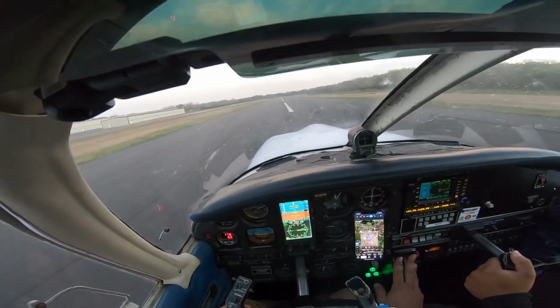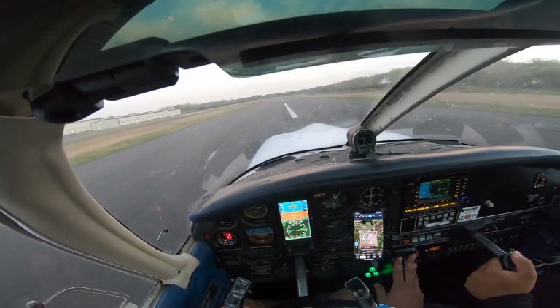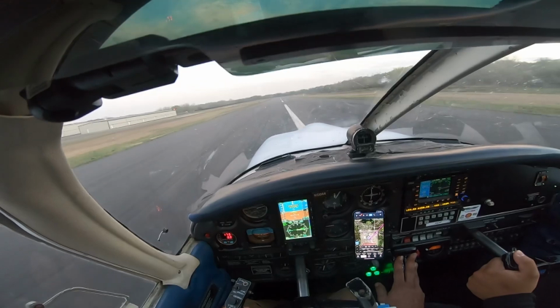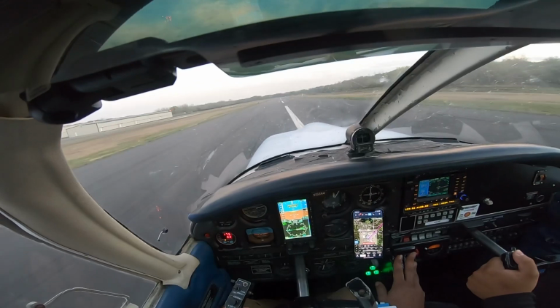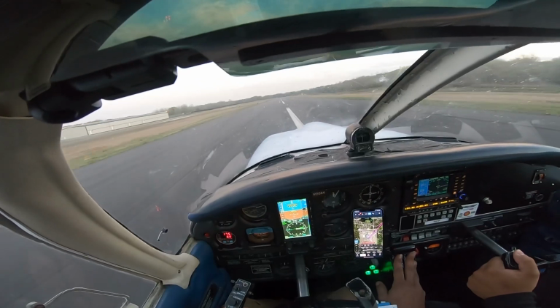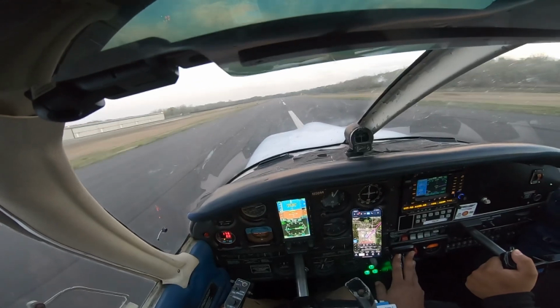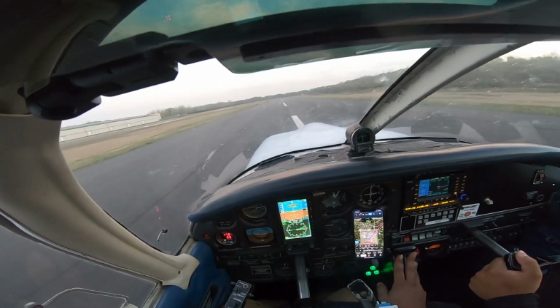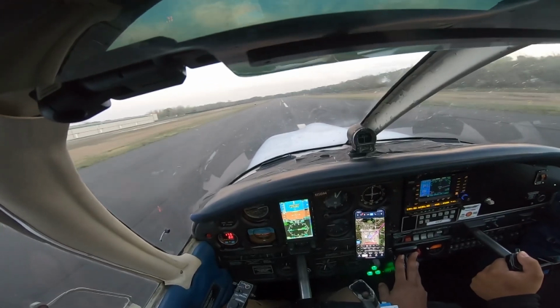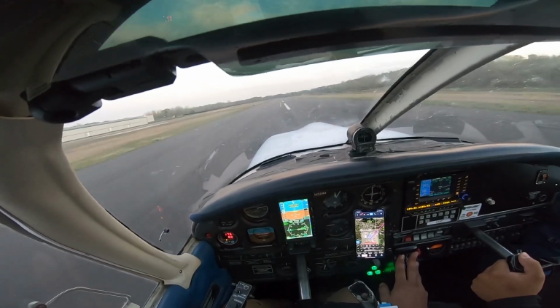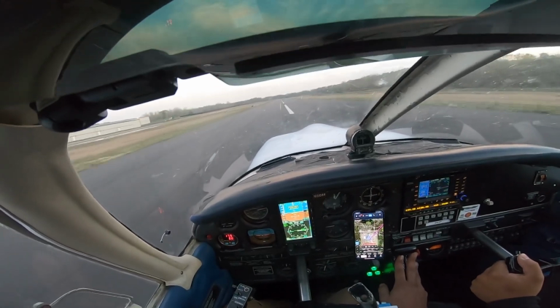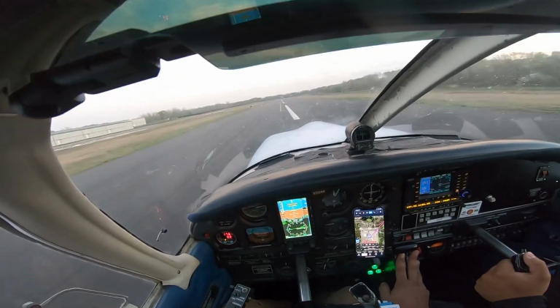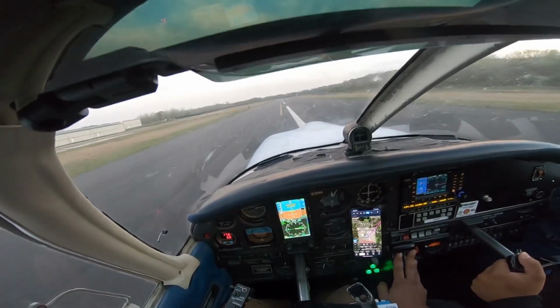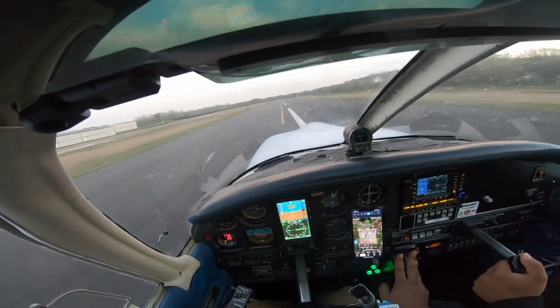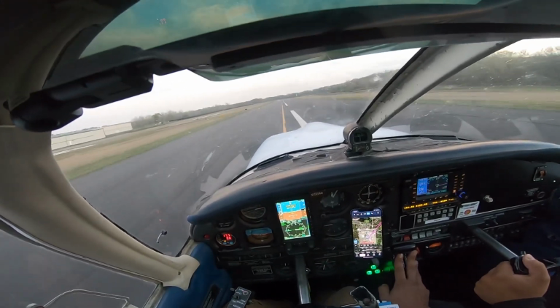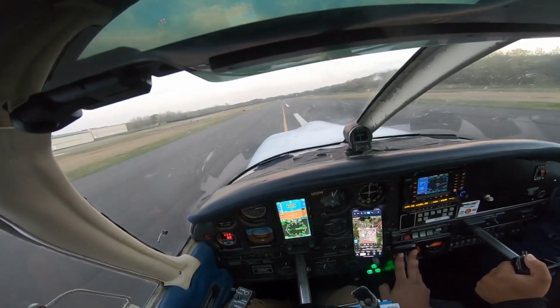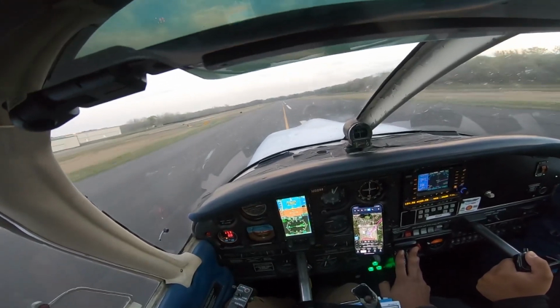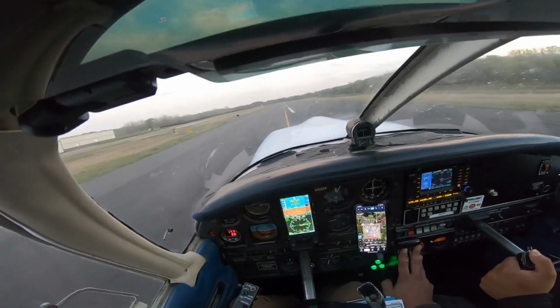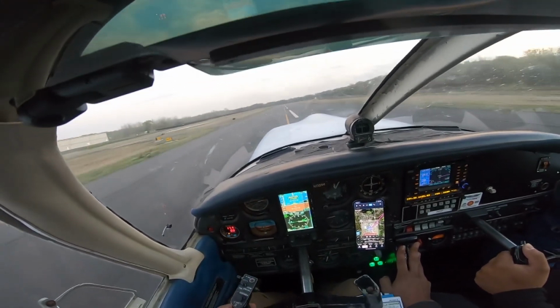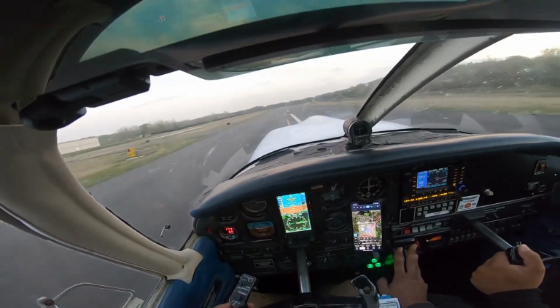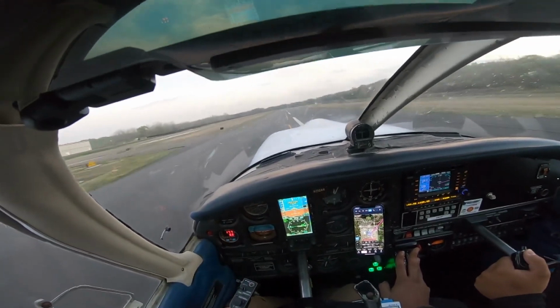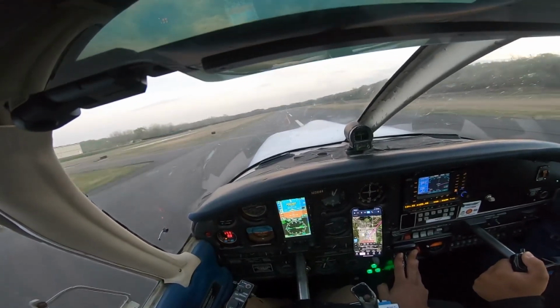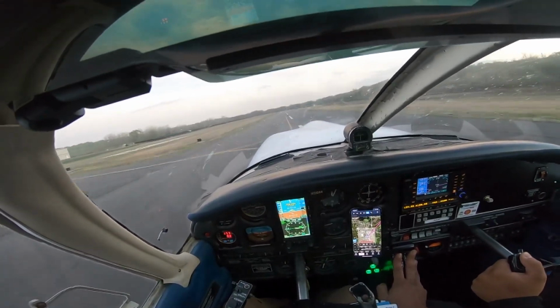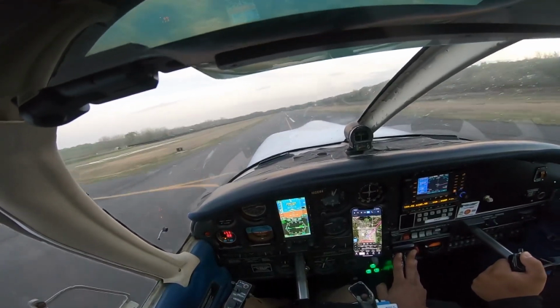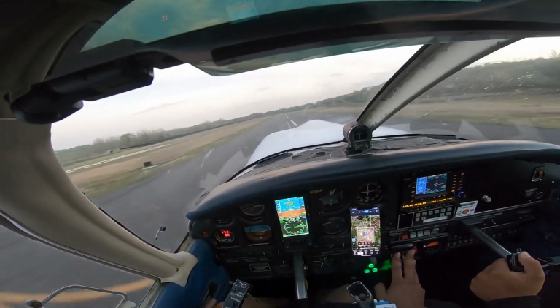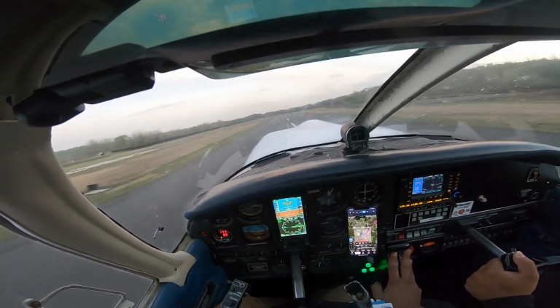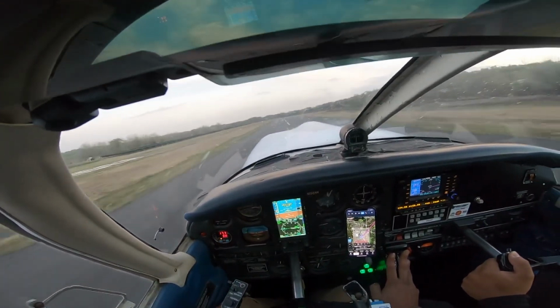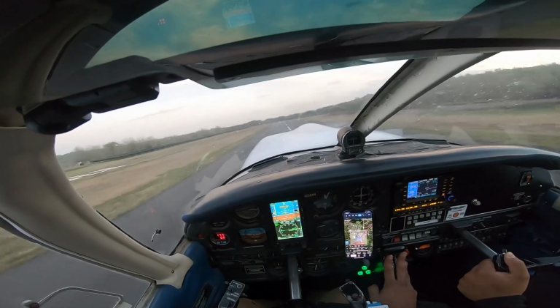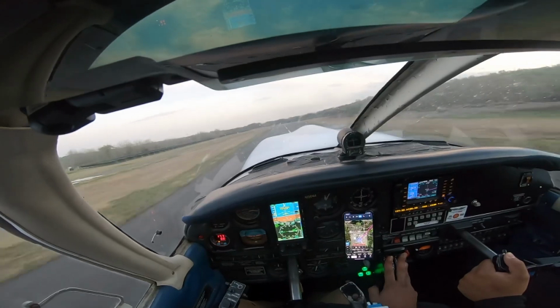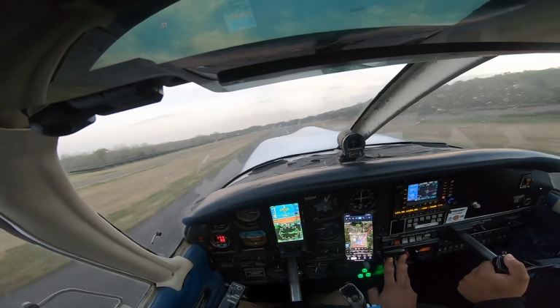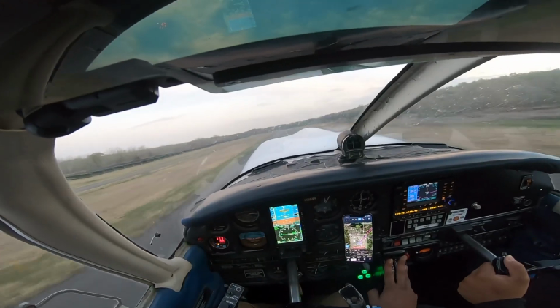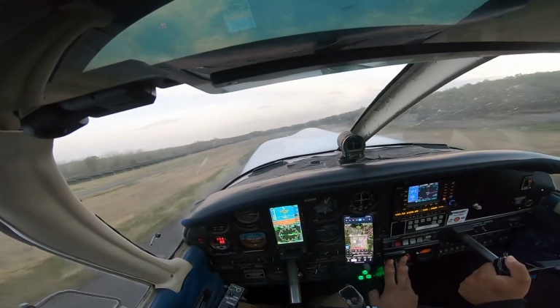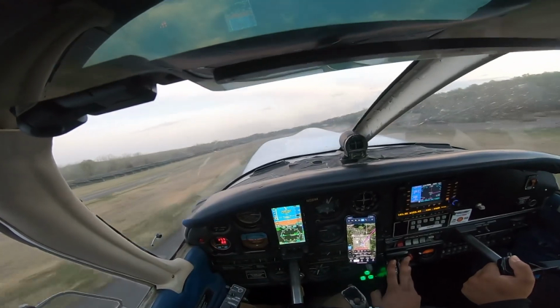Start pulling back. More, more, more, more, more. Right there, hold that. Push those down a little bit.